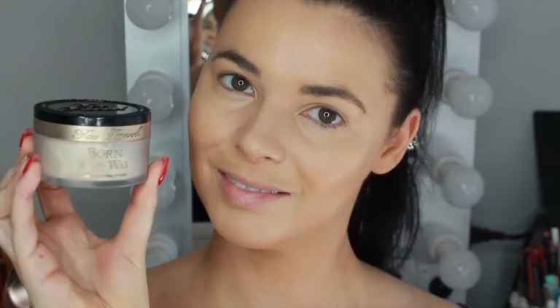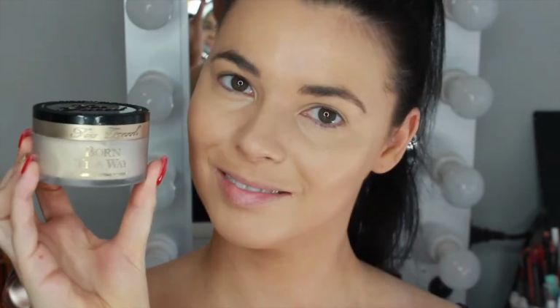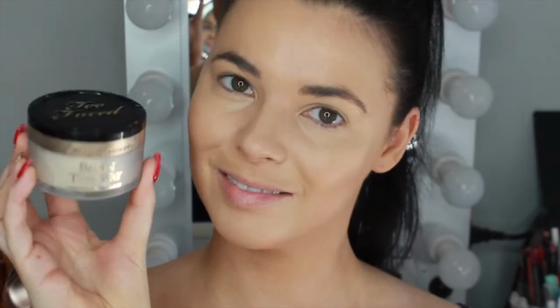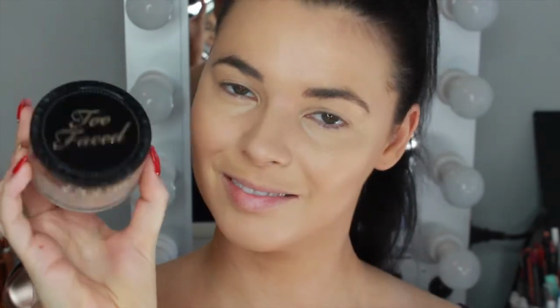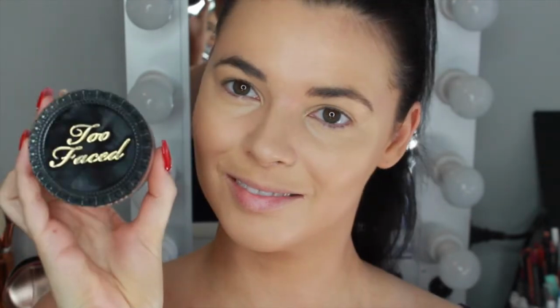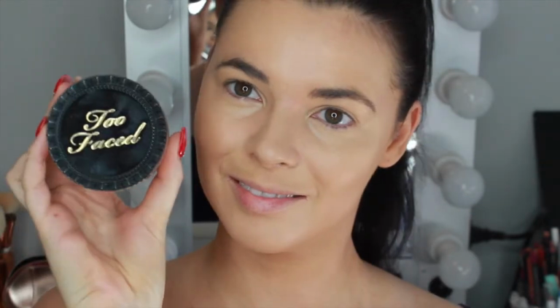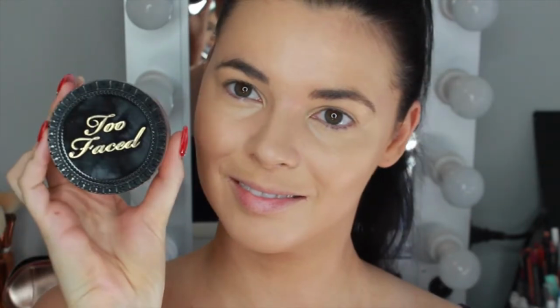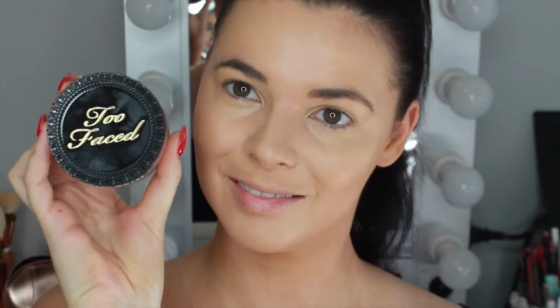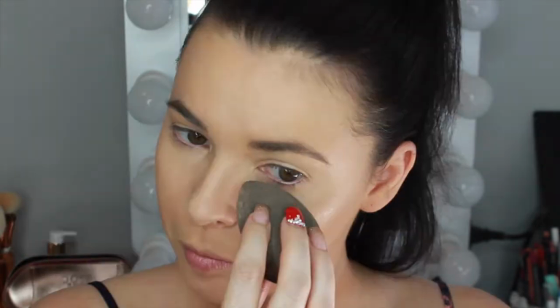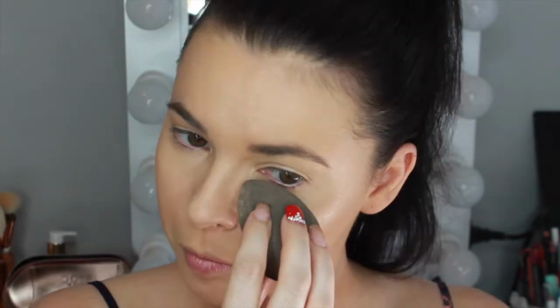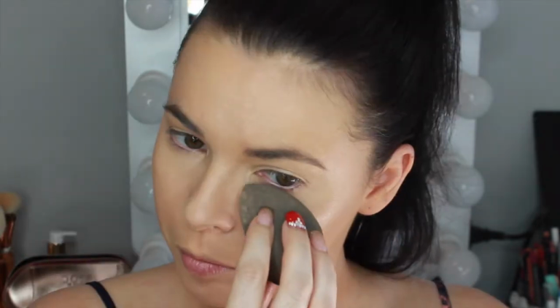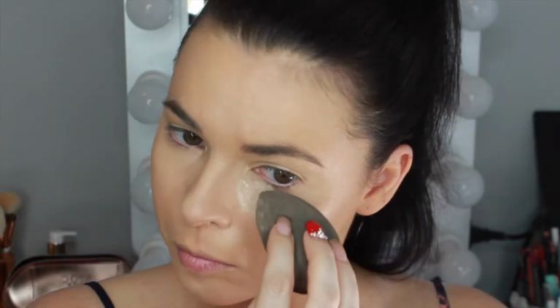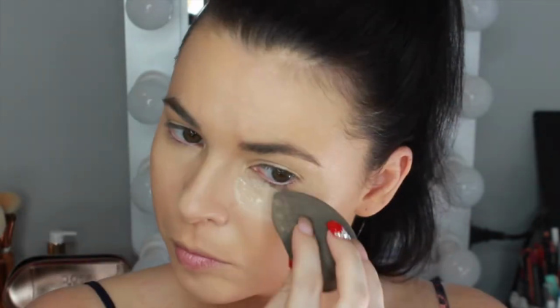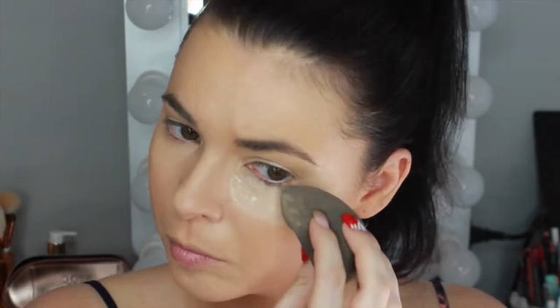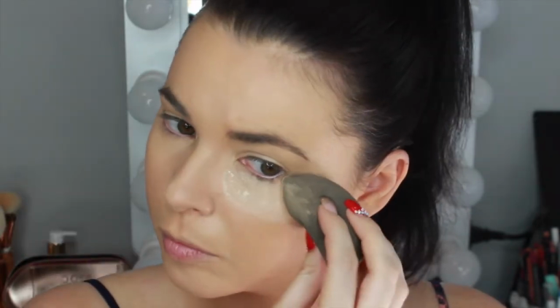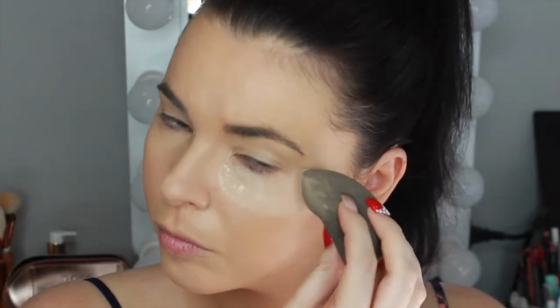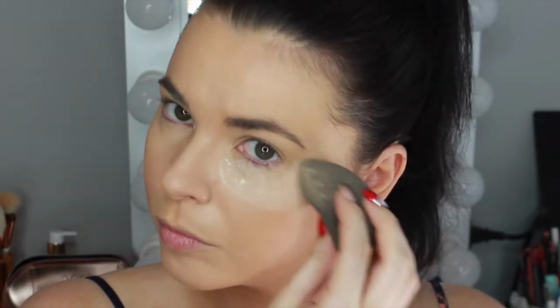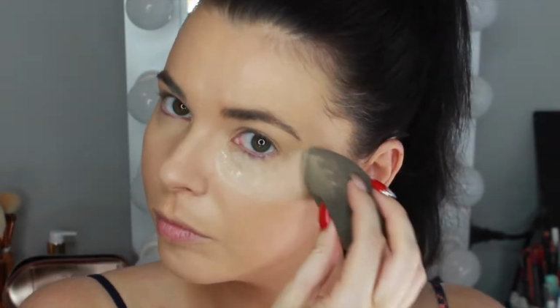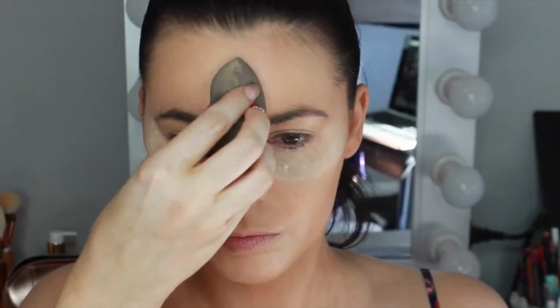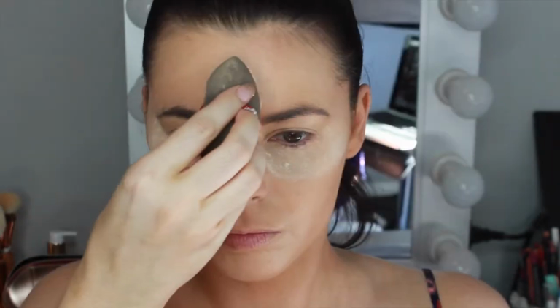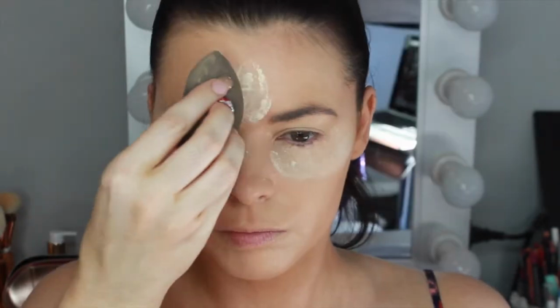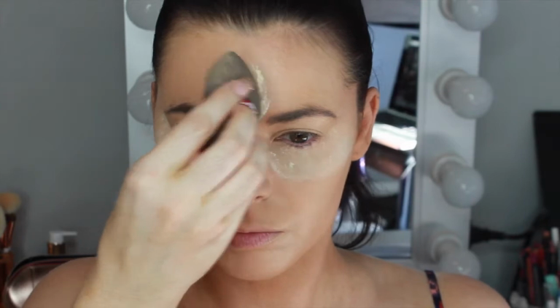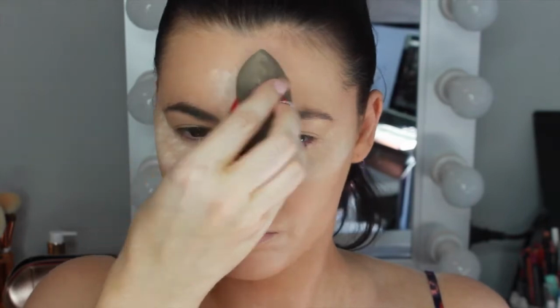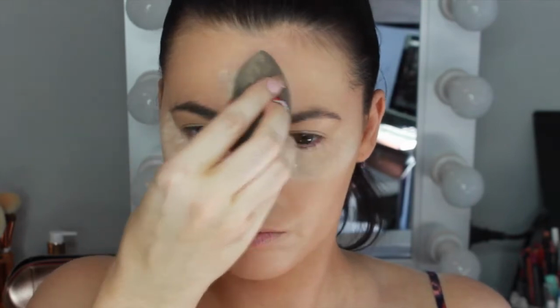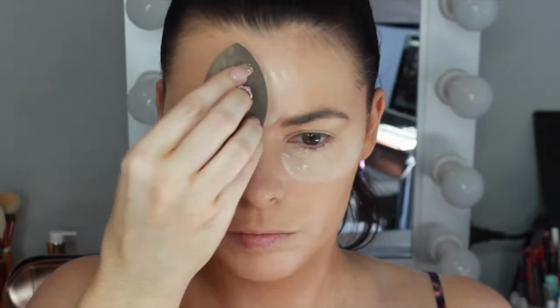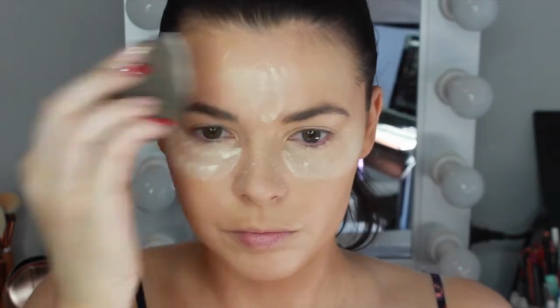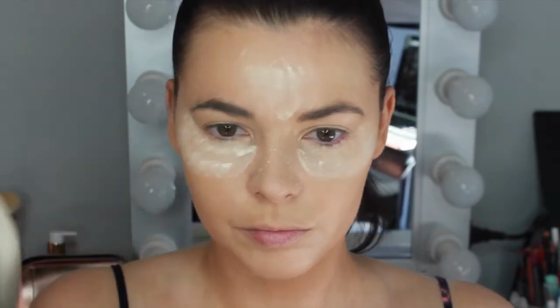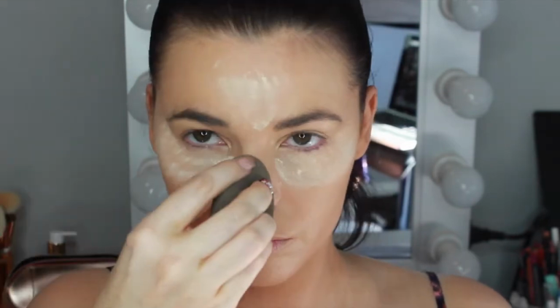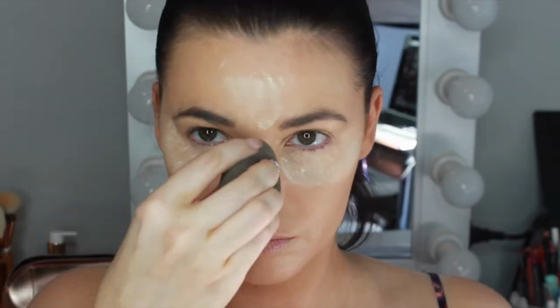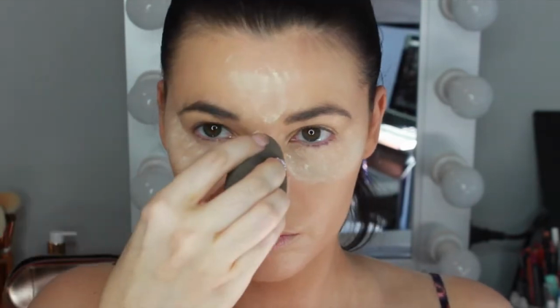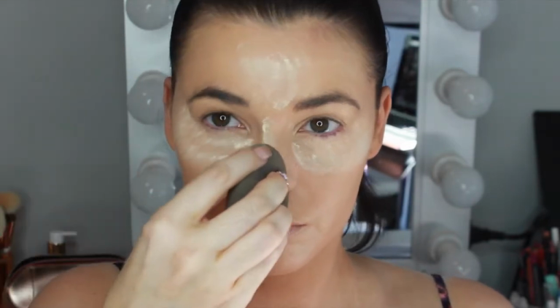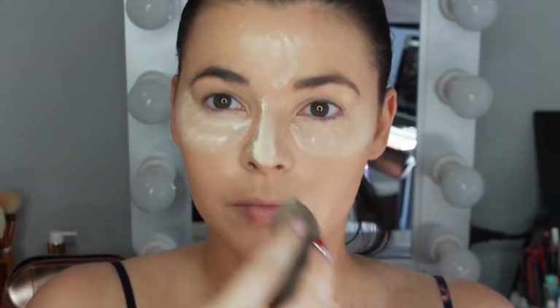To bake, I'm using the Too Faced Born This Way Loose Setting Powder and using my beauty blender to set all the areas I applied concealer.